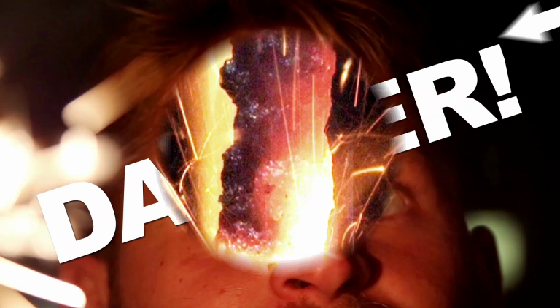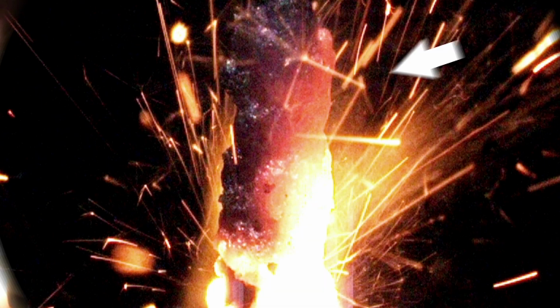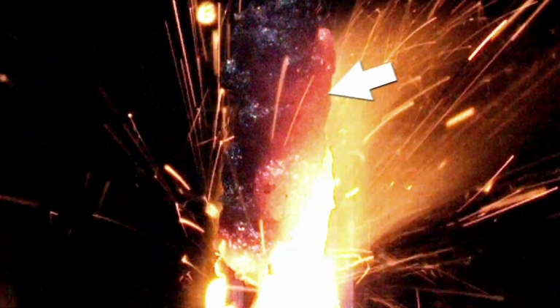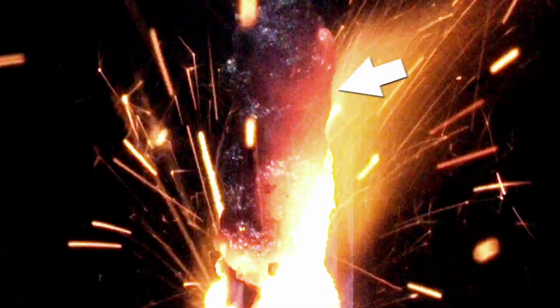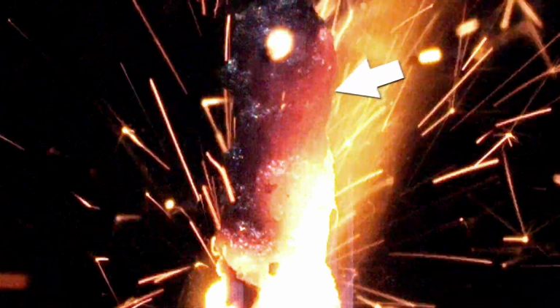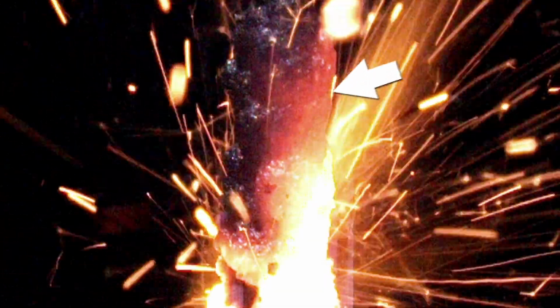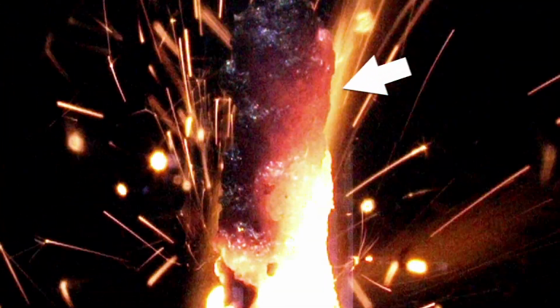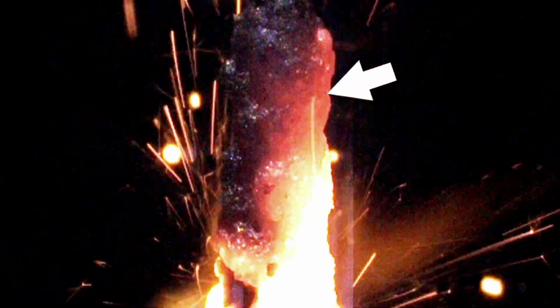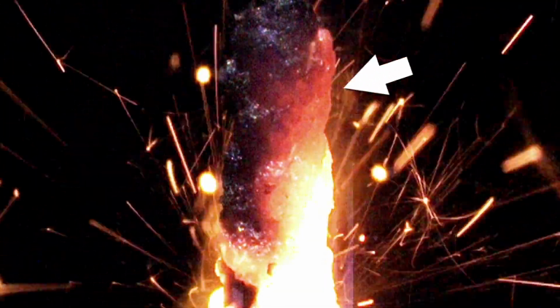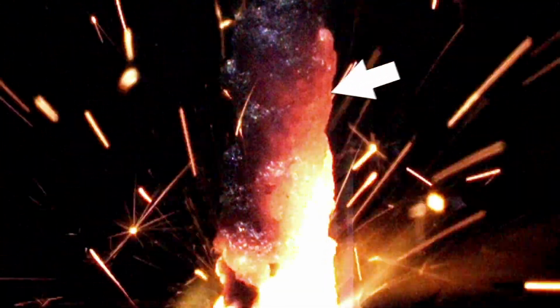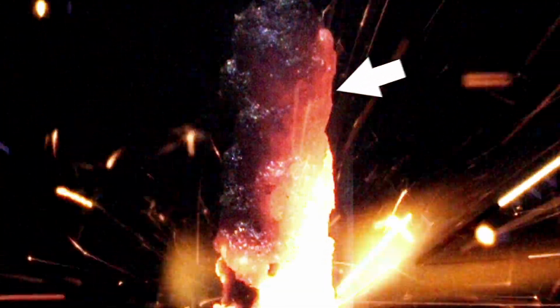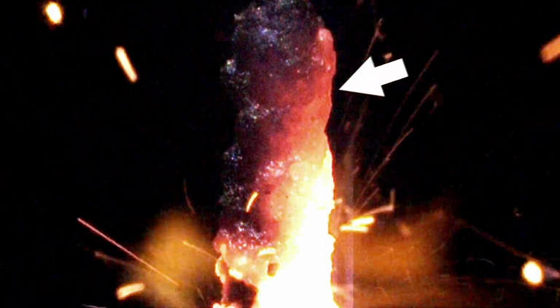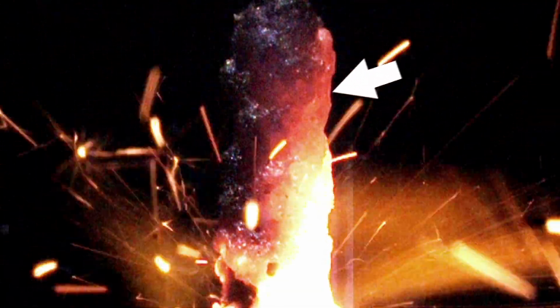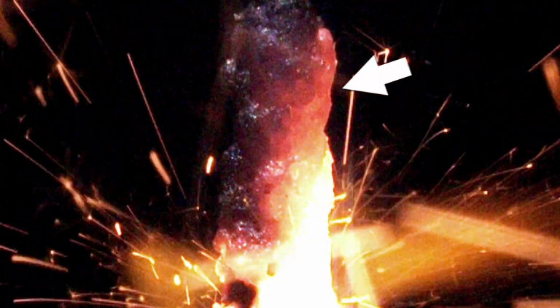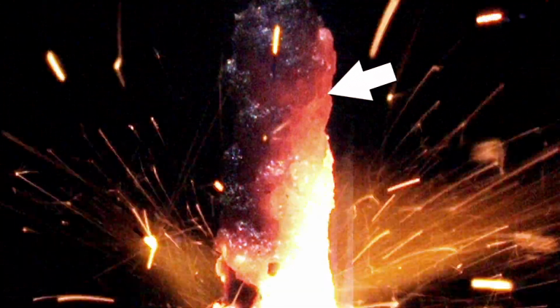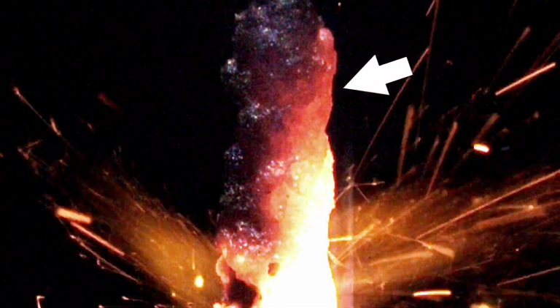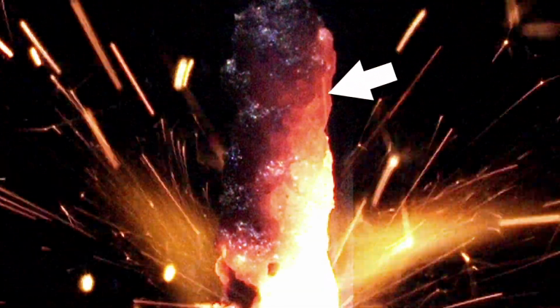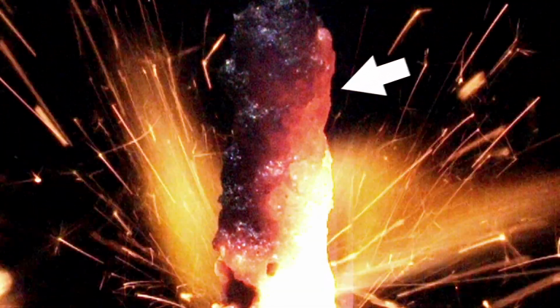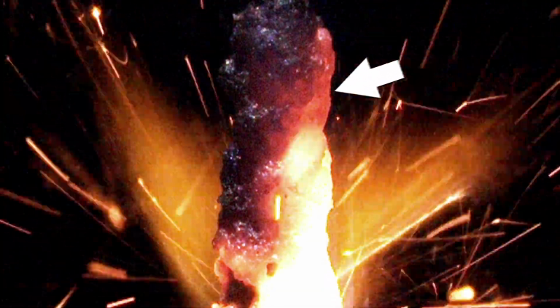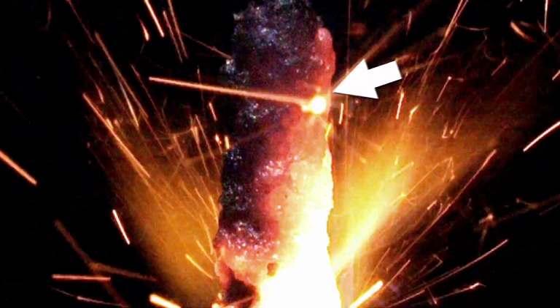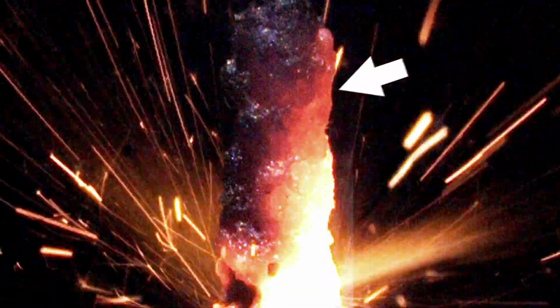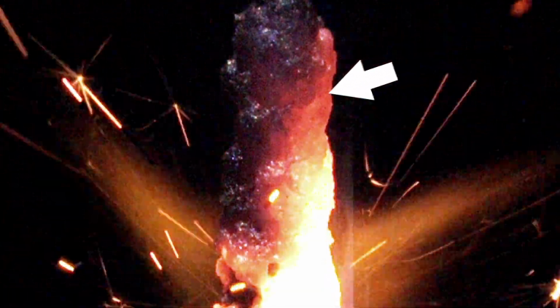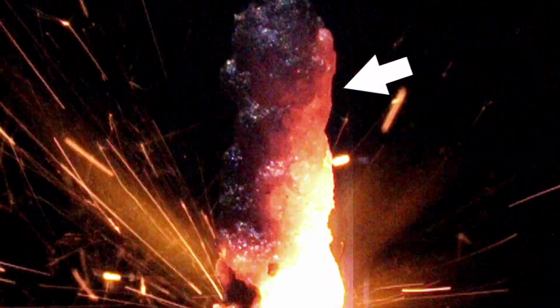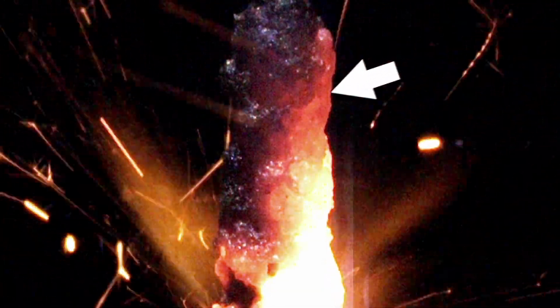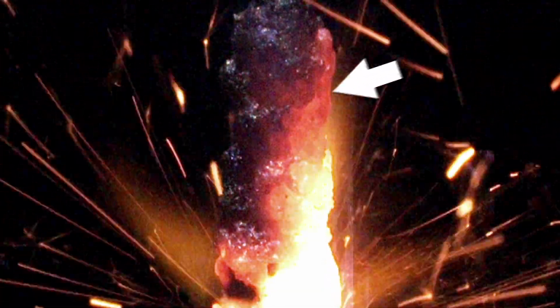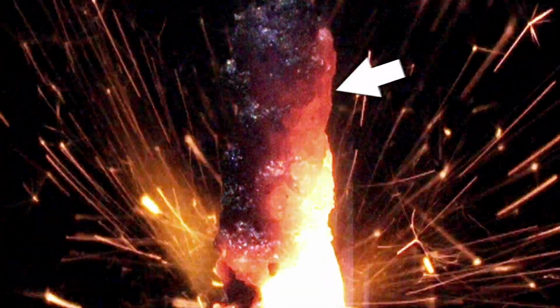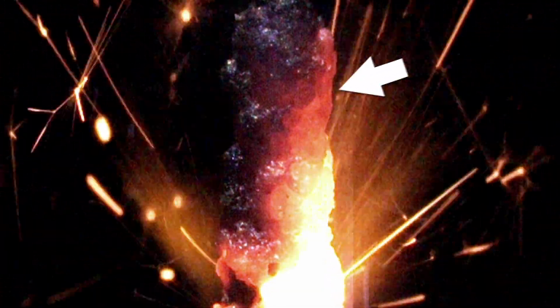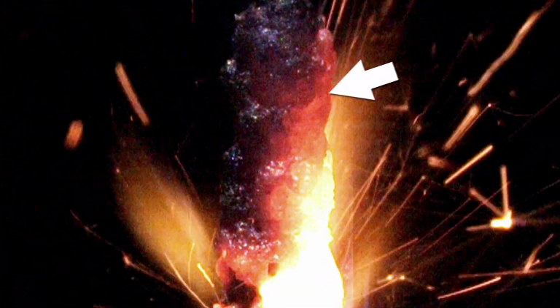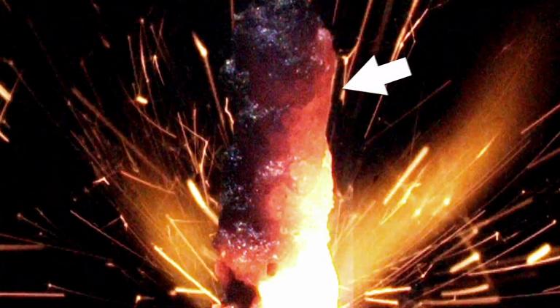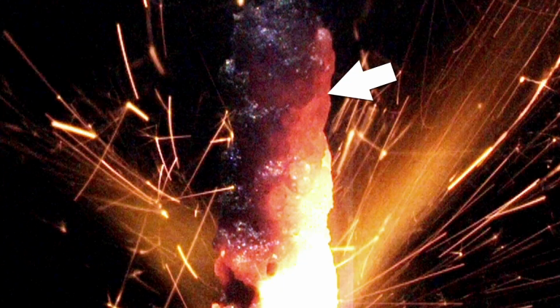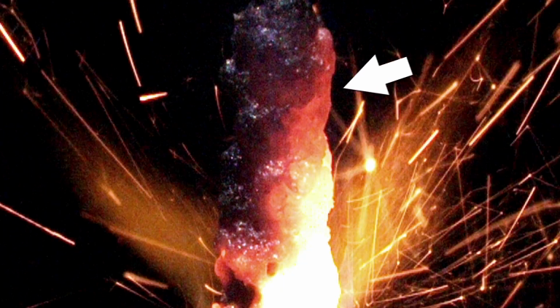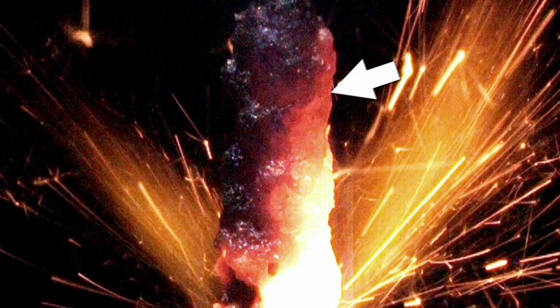You can see after the ignition that the iron shaft is glowing bright red. Iron retains heat much longer than these sparklers, so be careful with that thing.